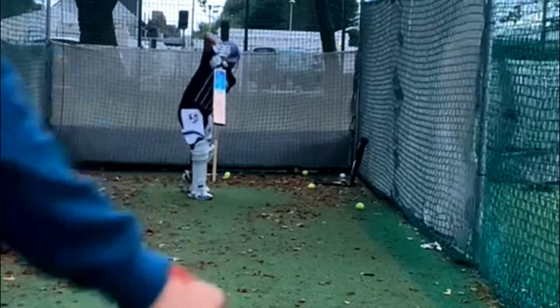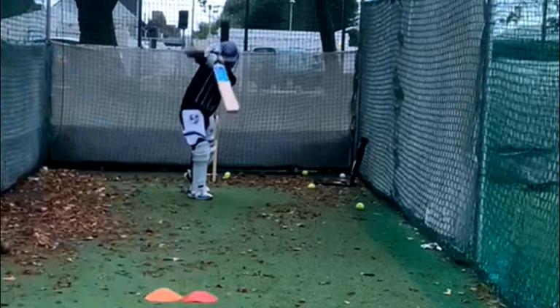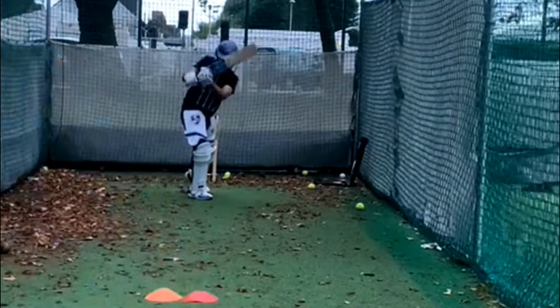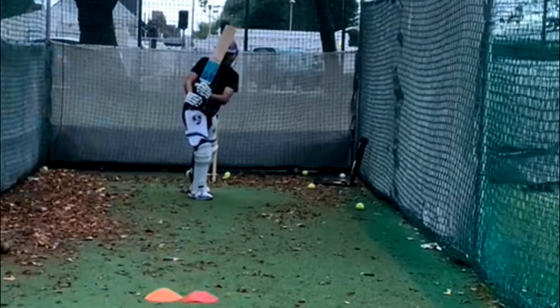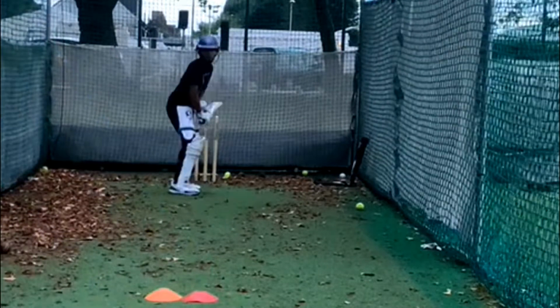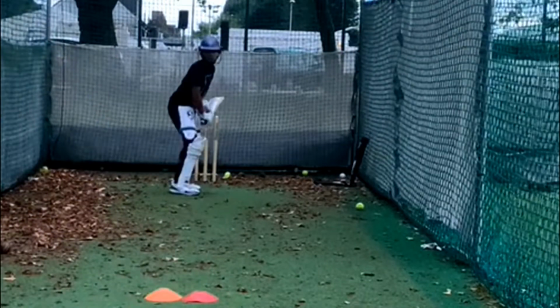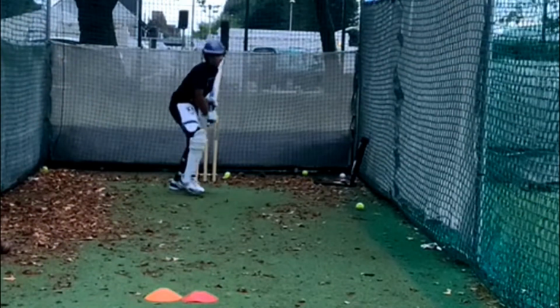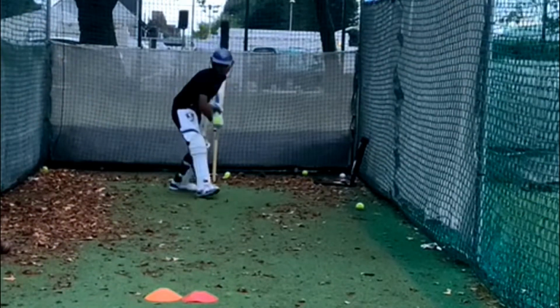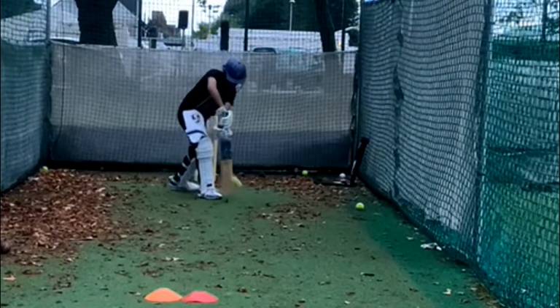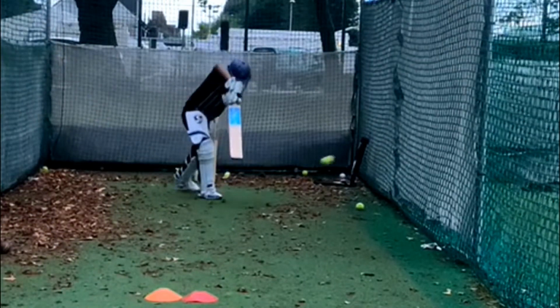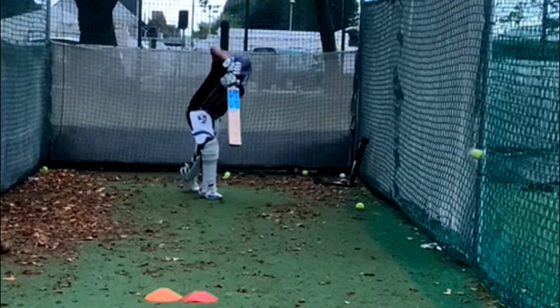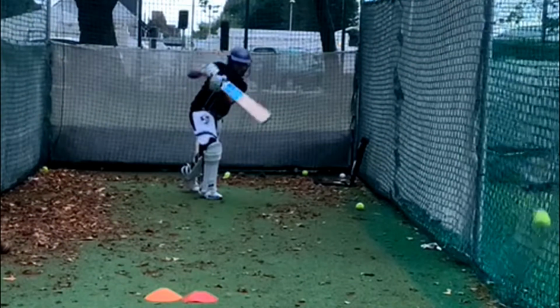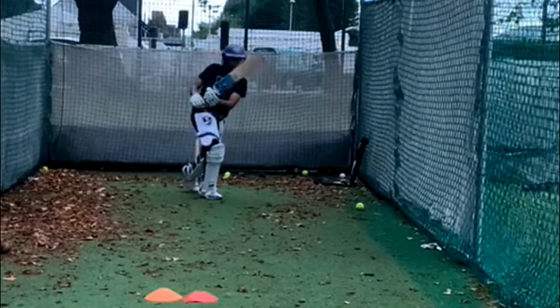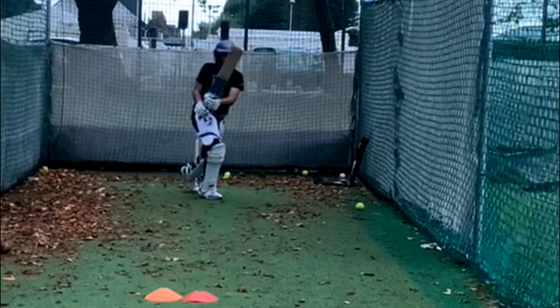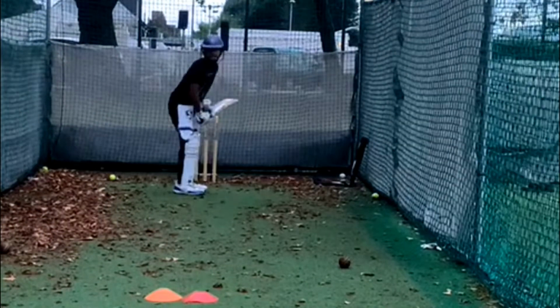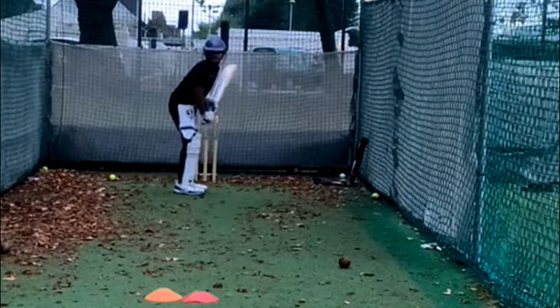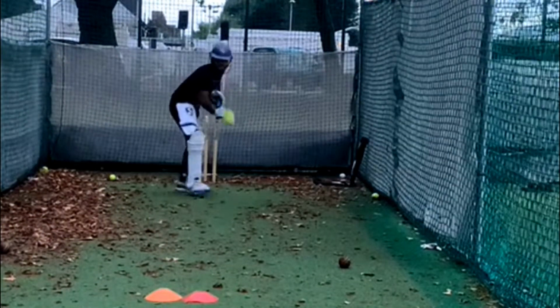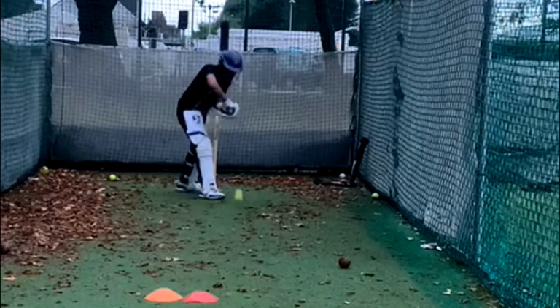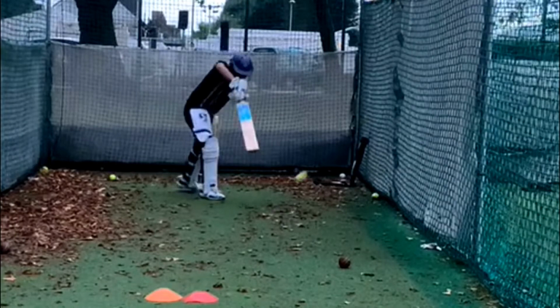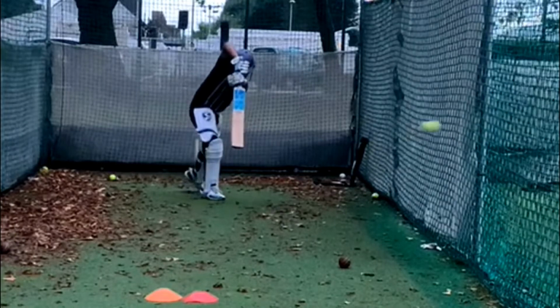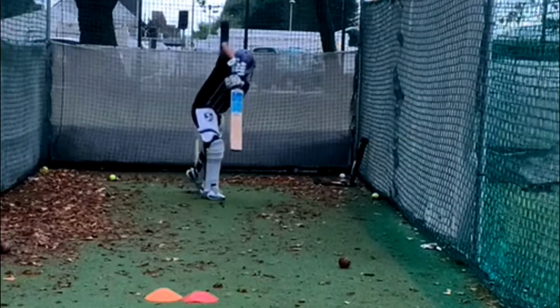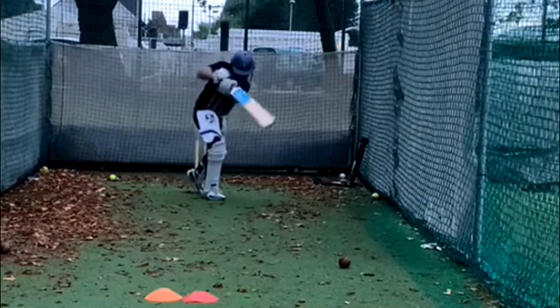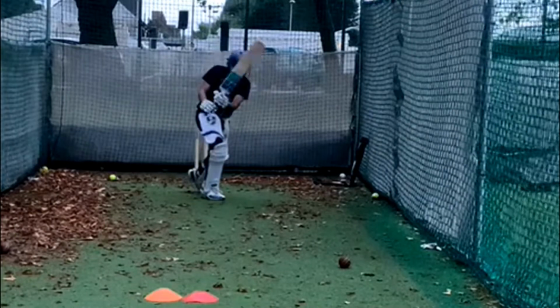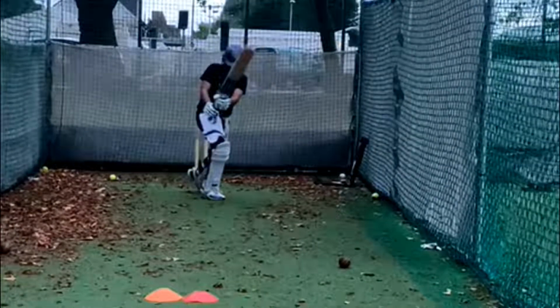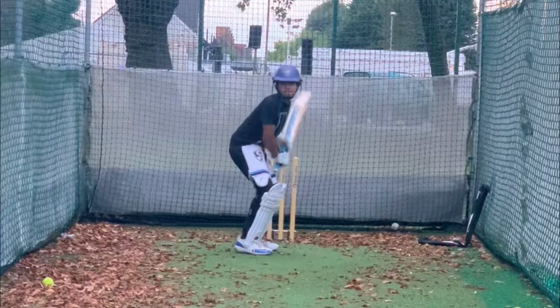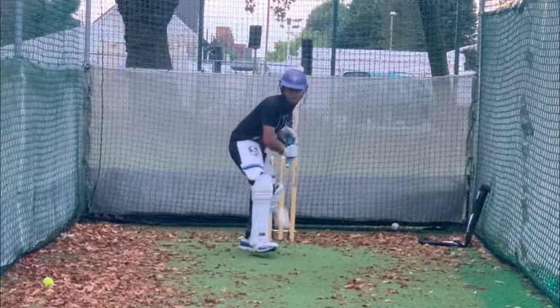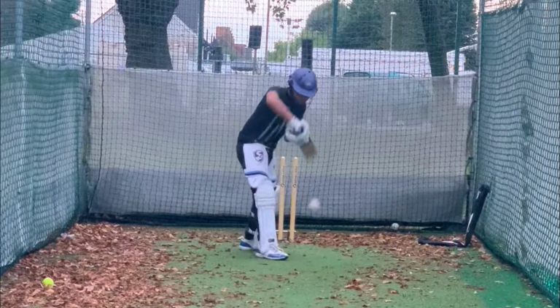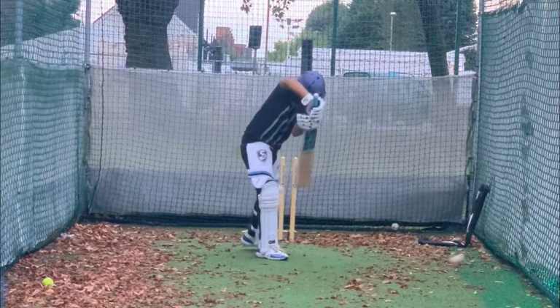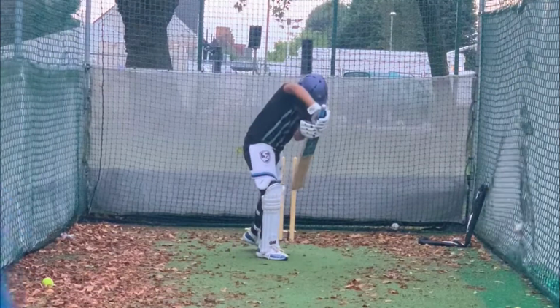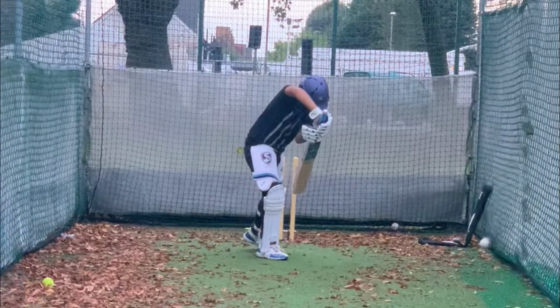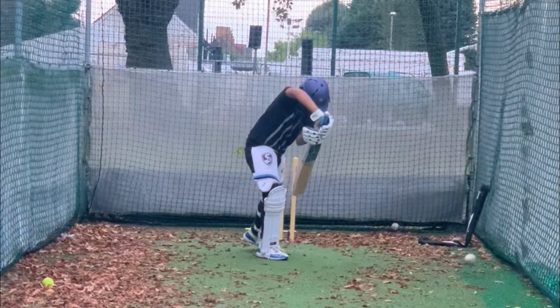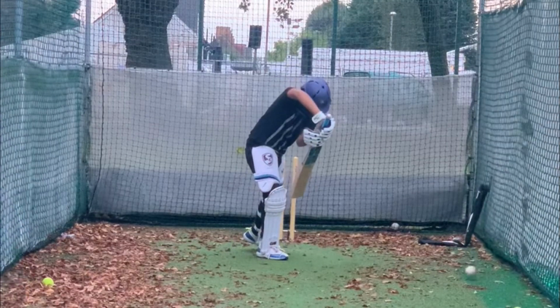What a shot! Beautiful. What a shot. That's it.